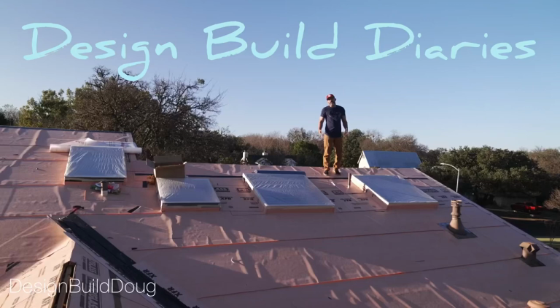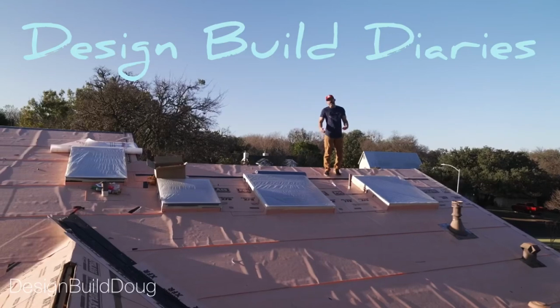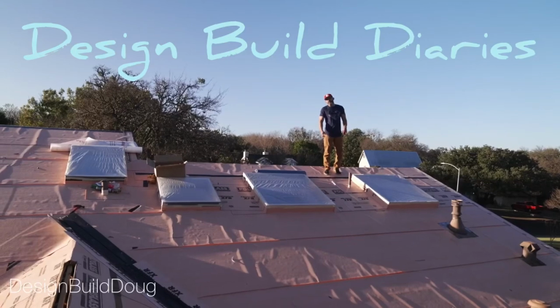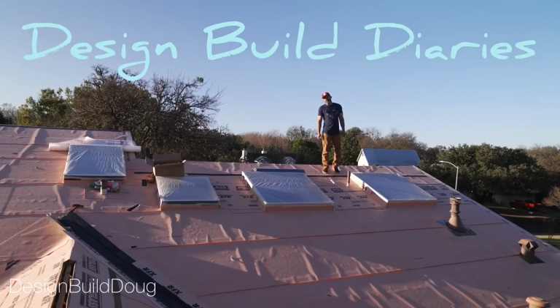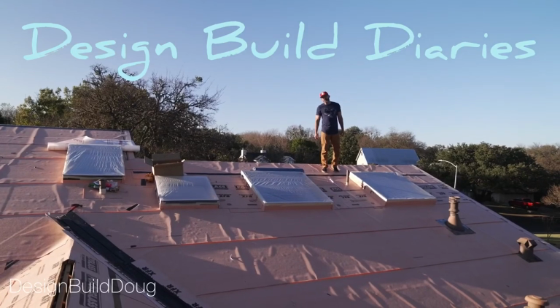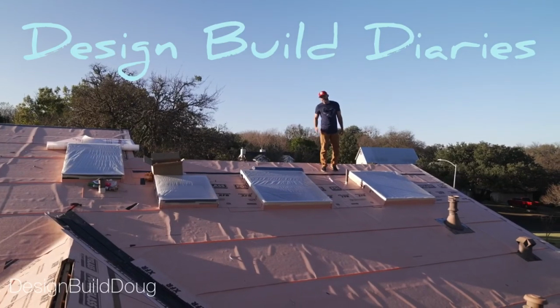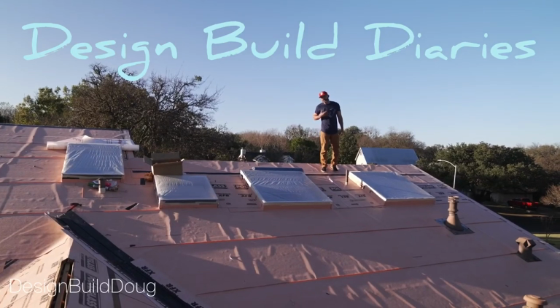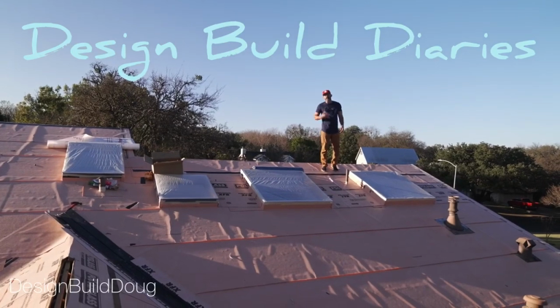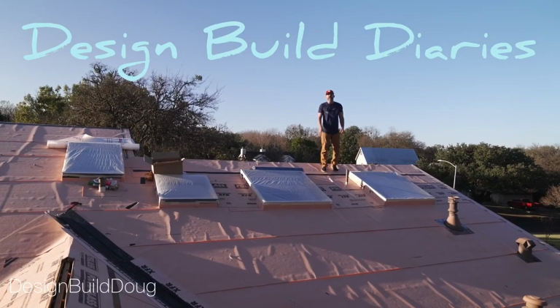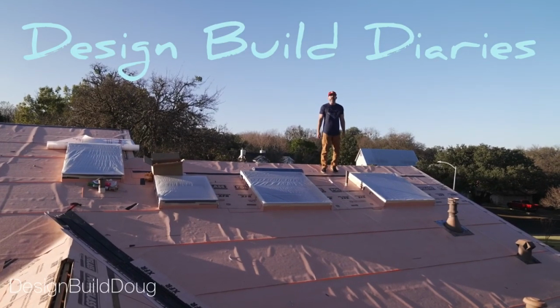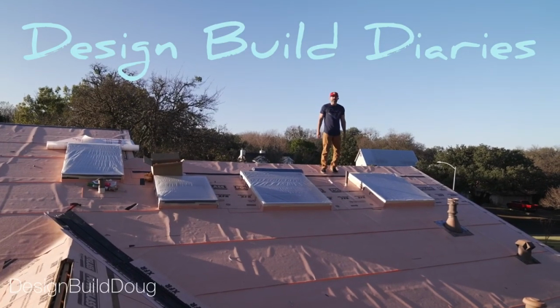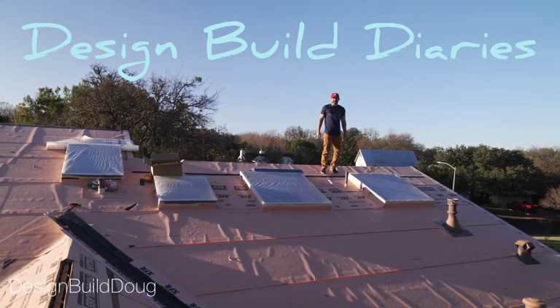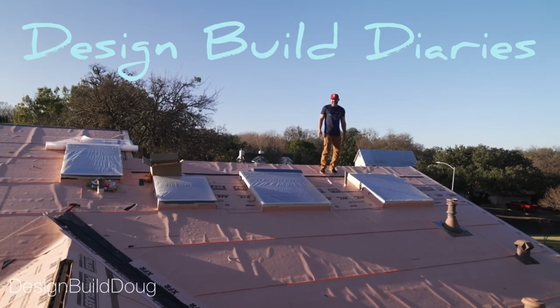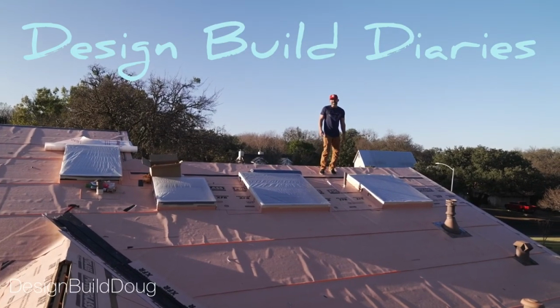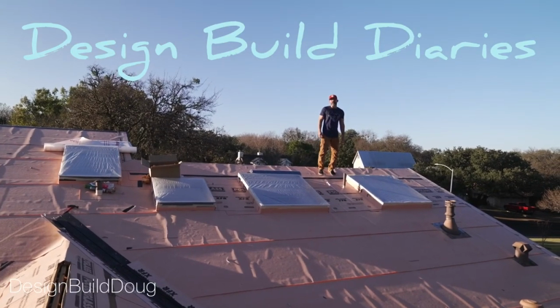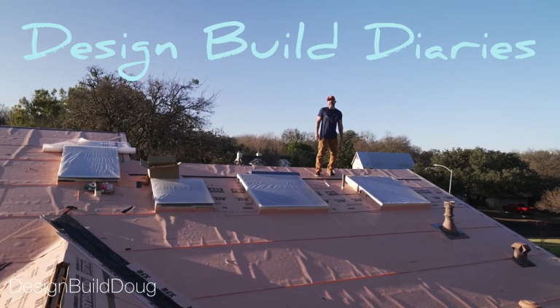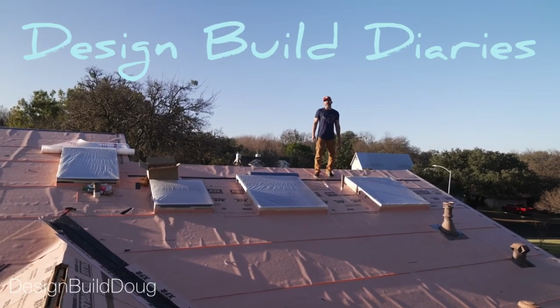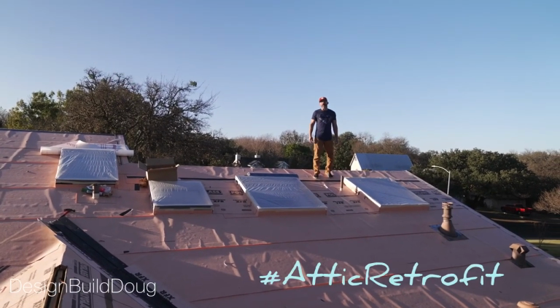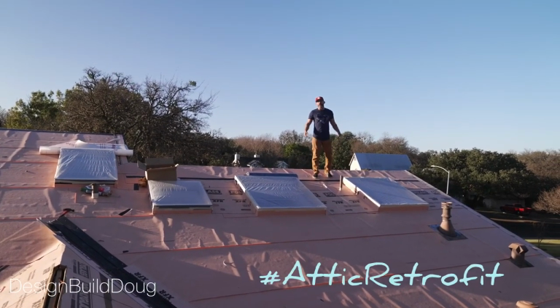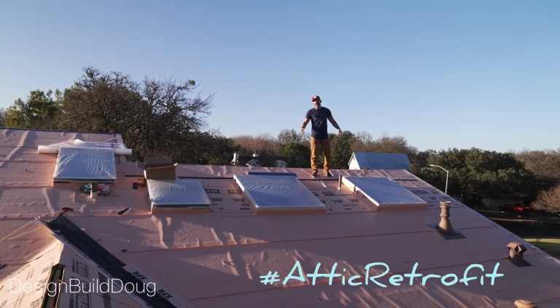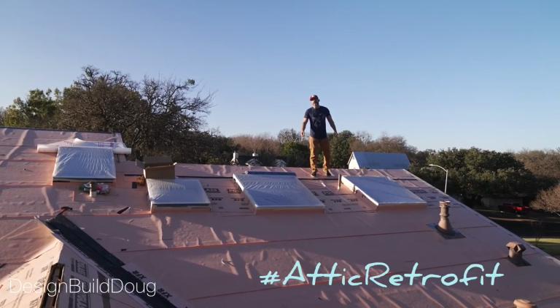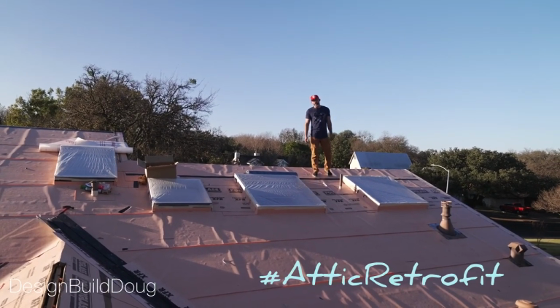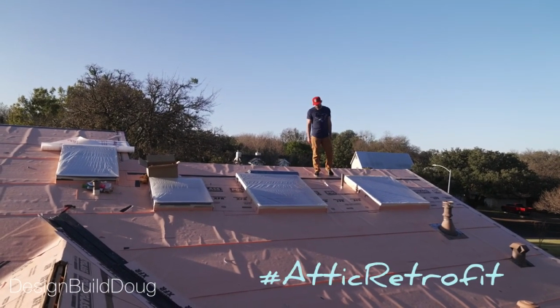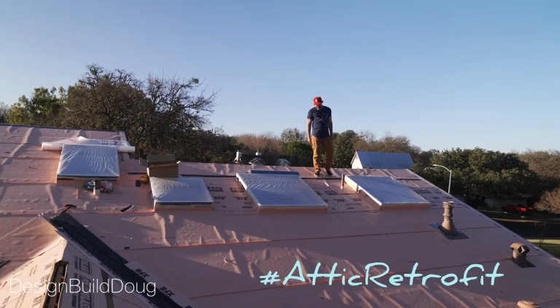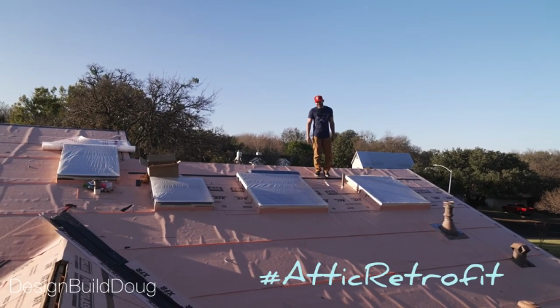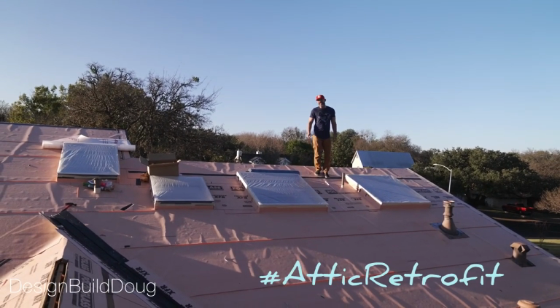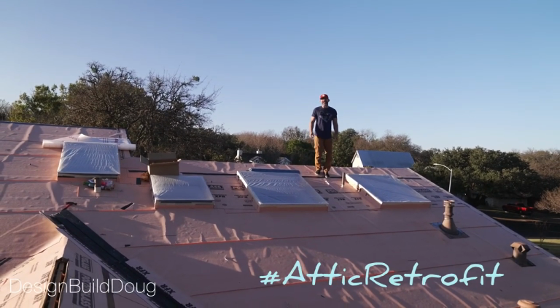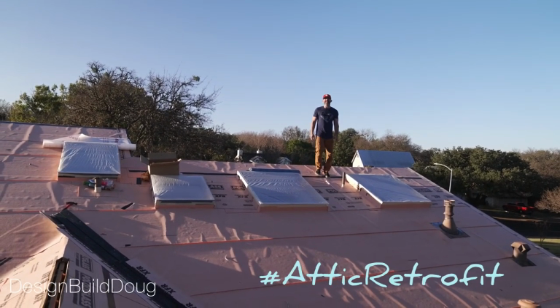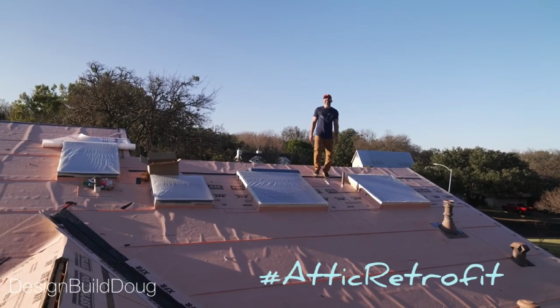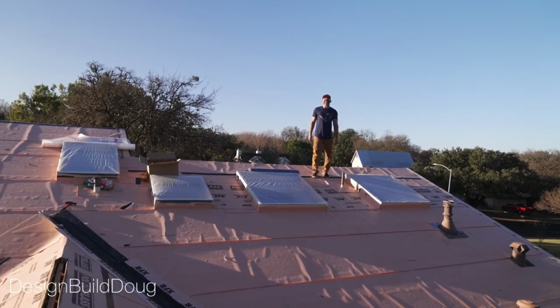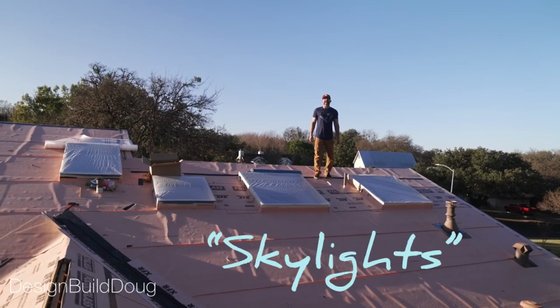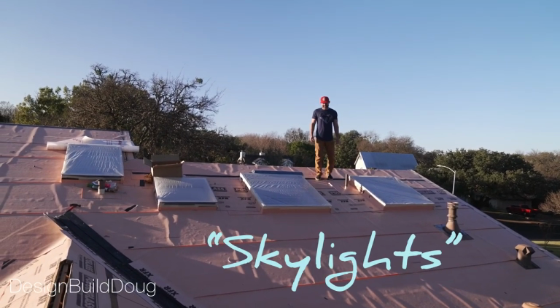Hola amigos, Doug Cameron here, and today we're going to talk about roof windows, aka skylights.